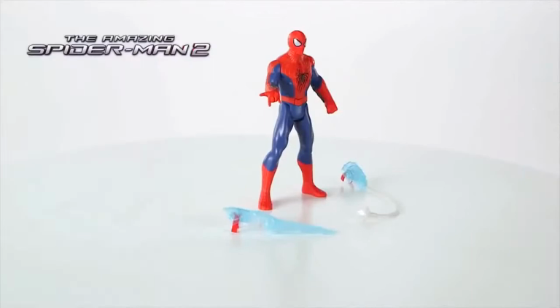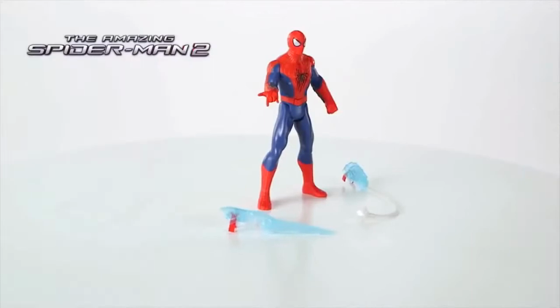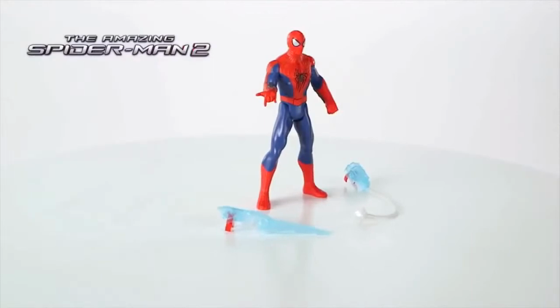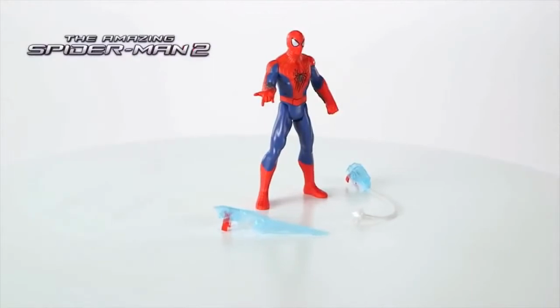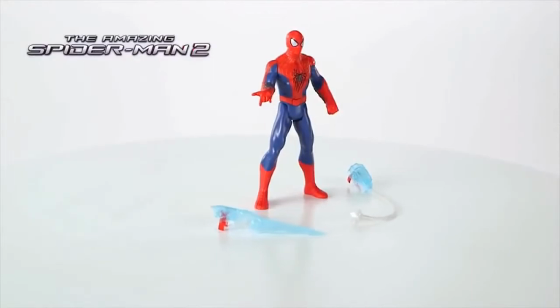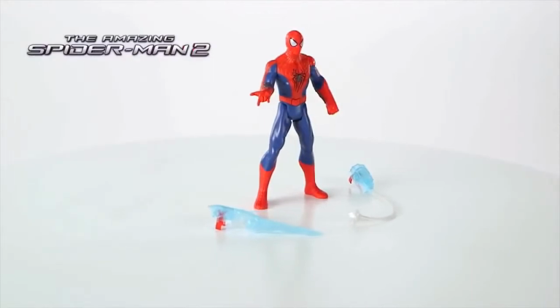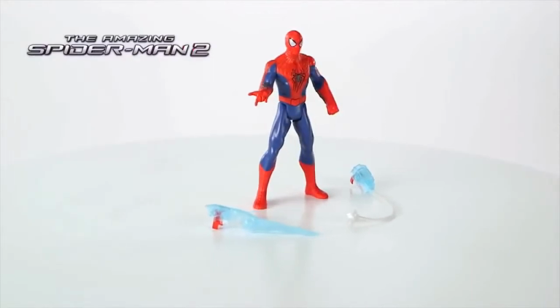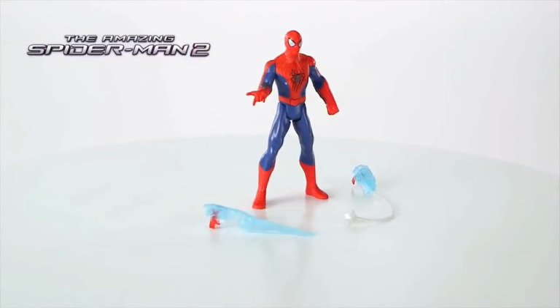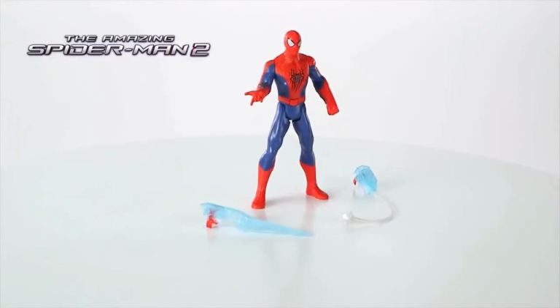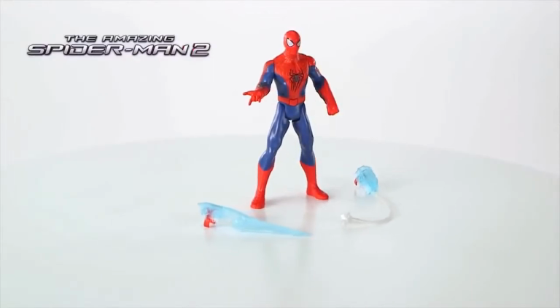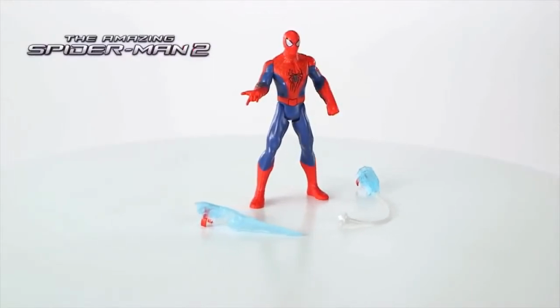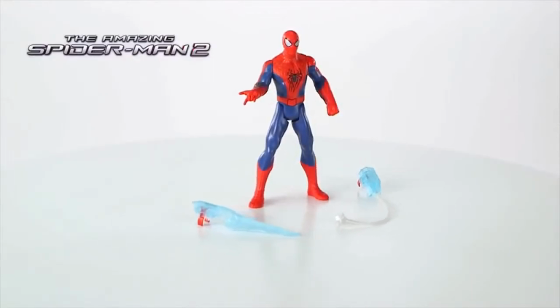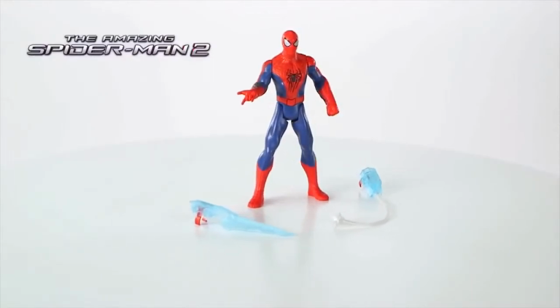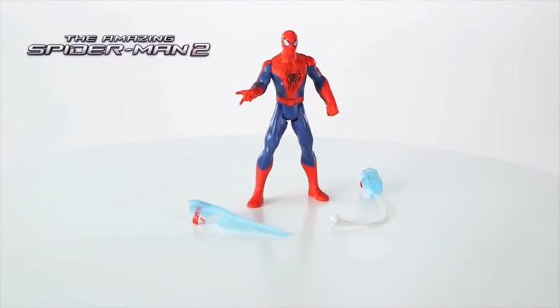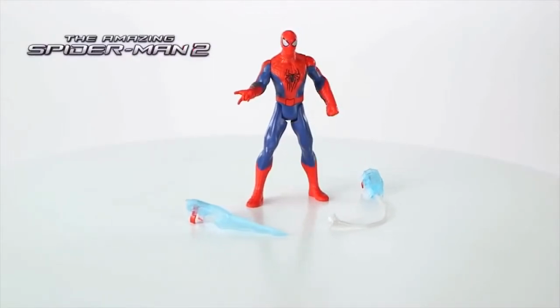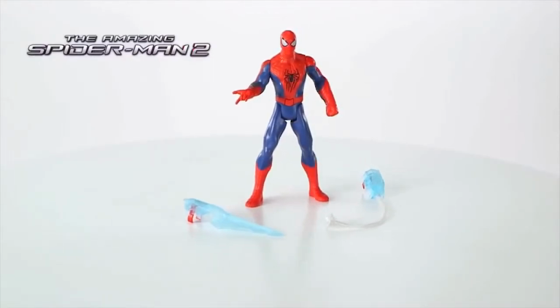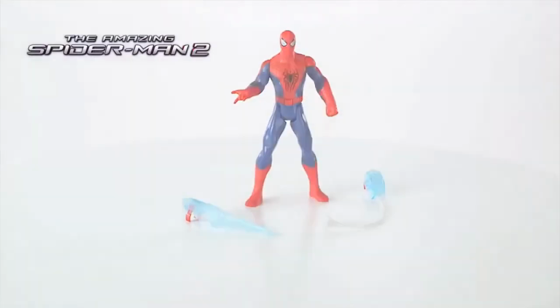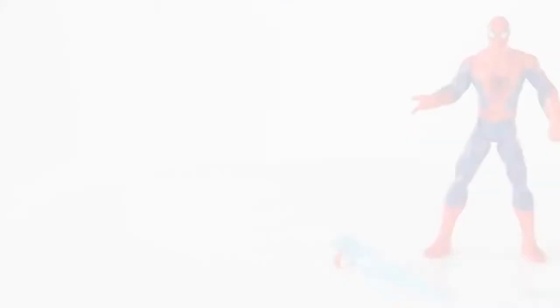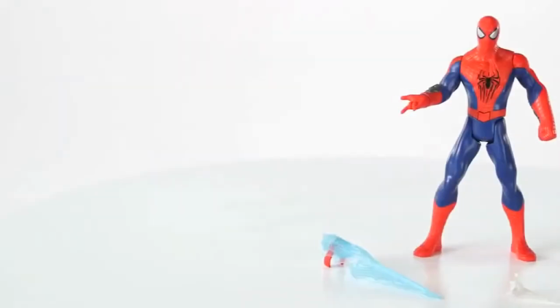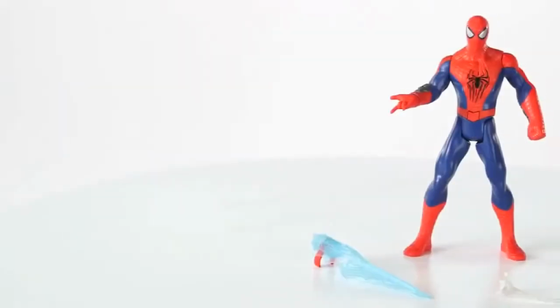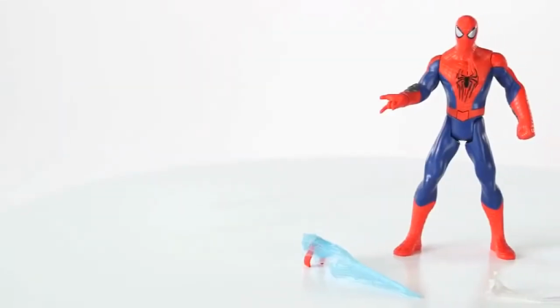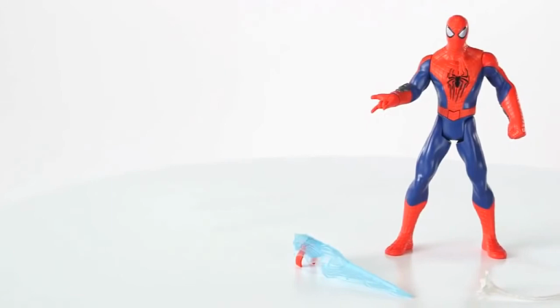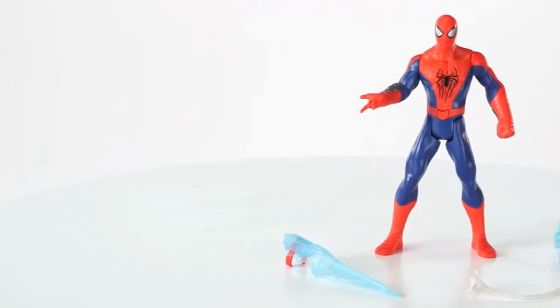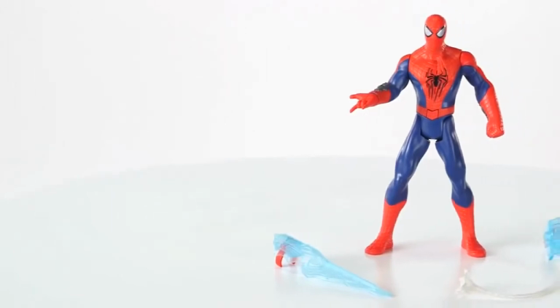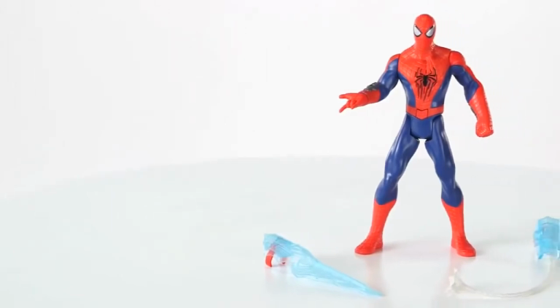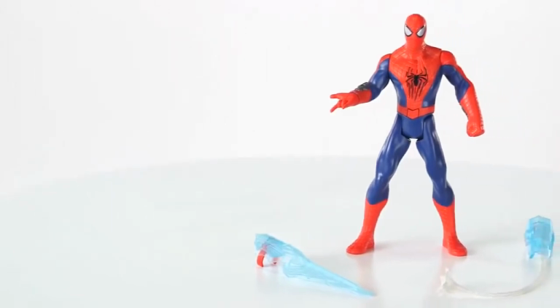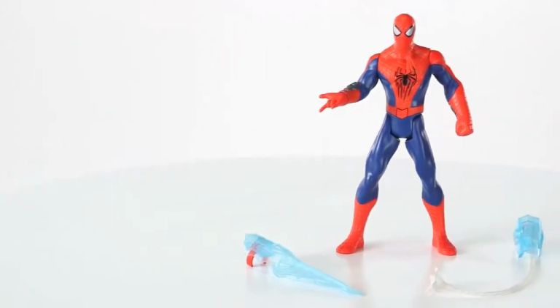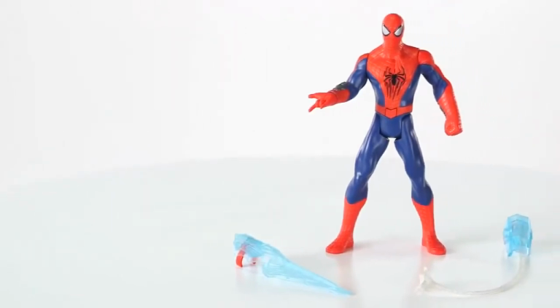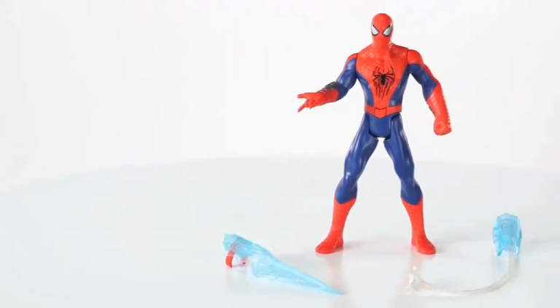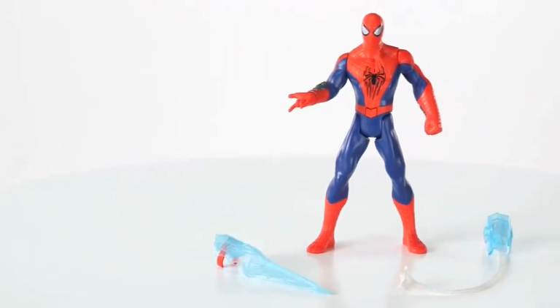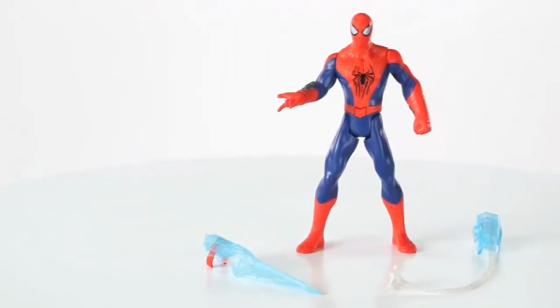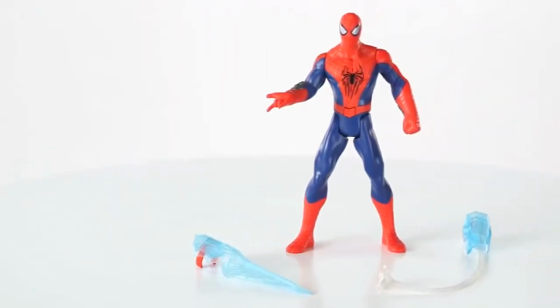The Amazing Spider-Man 2 Triple Attack Spider-Man figure from Hasbro. Kids can triple their crime-fighting fun with three modes of sound effects.